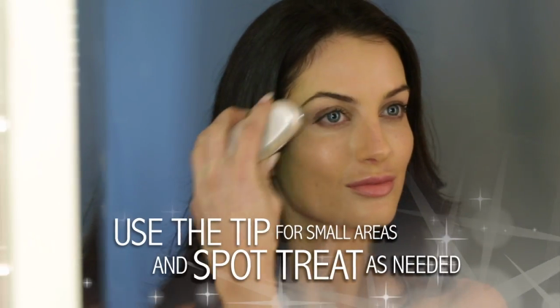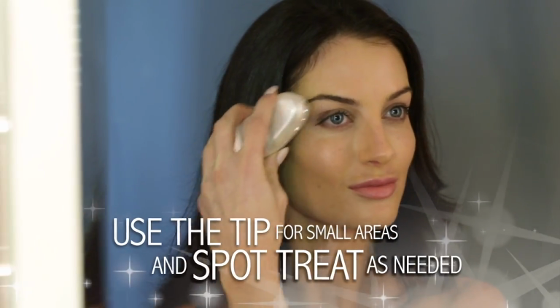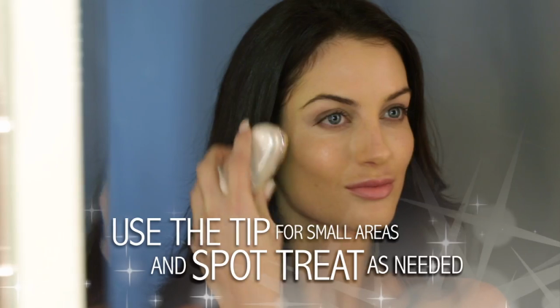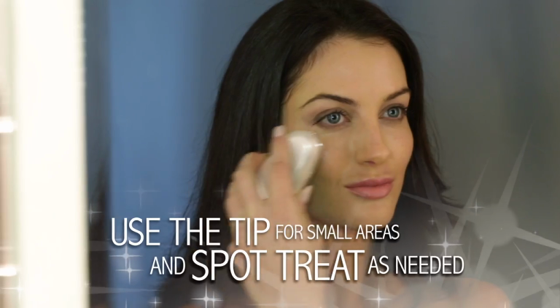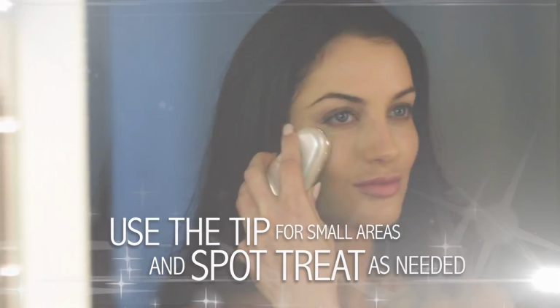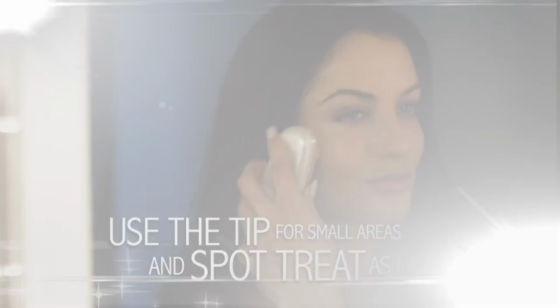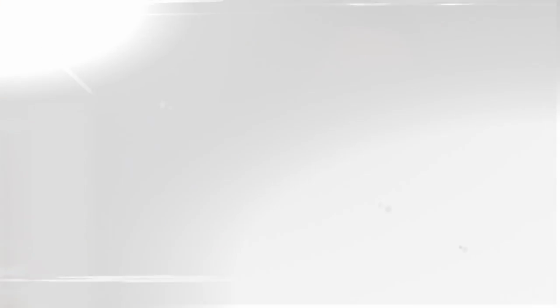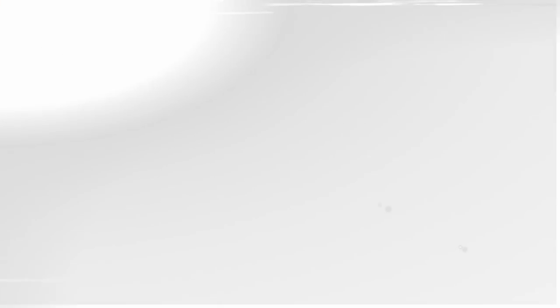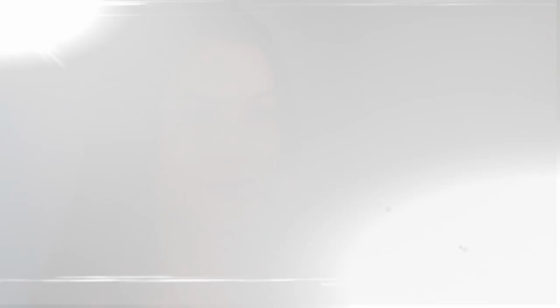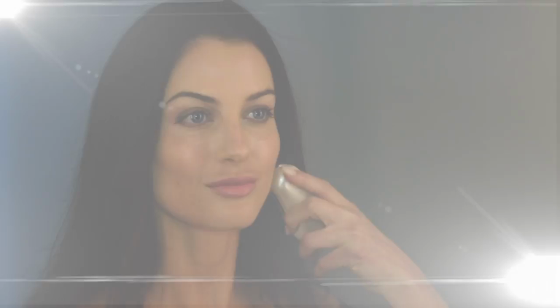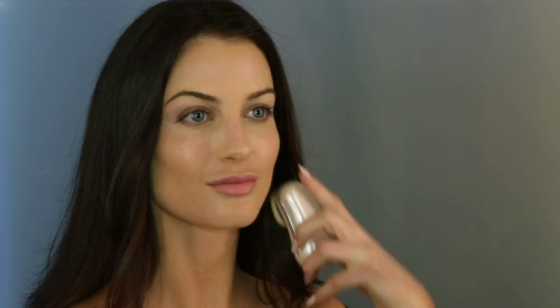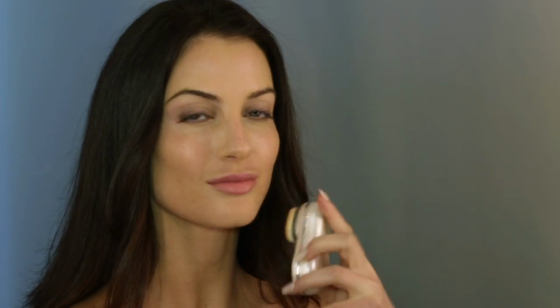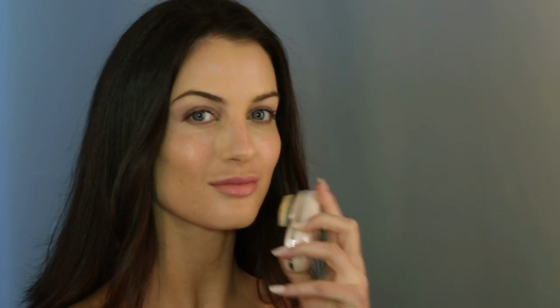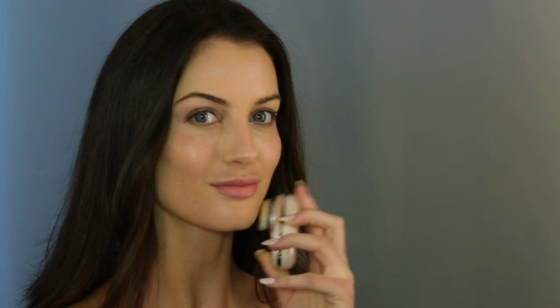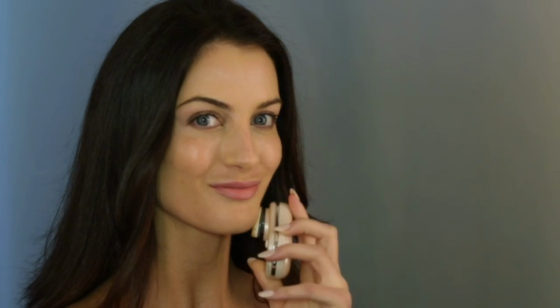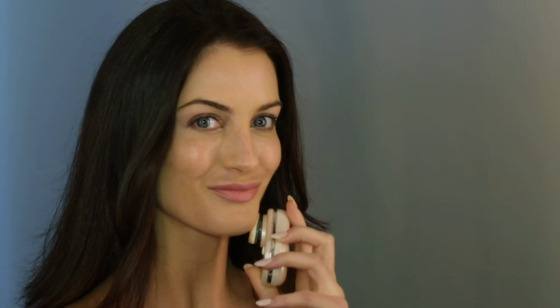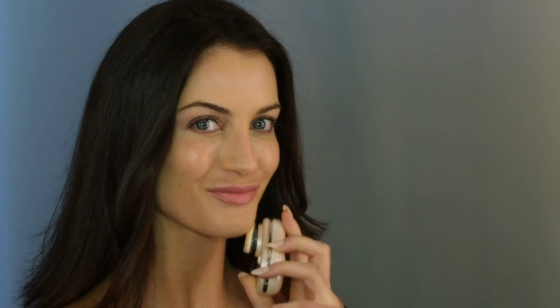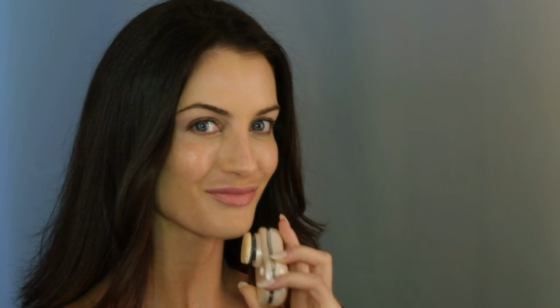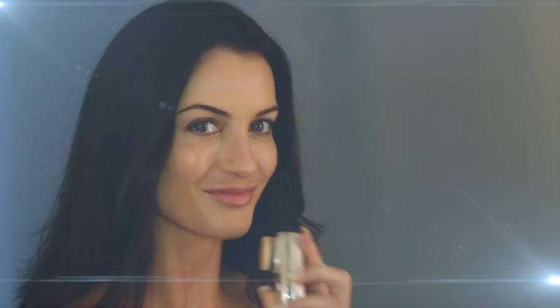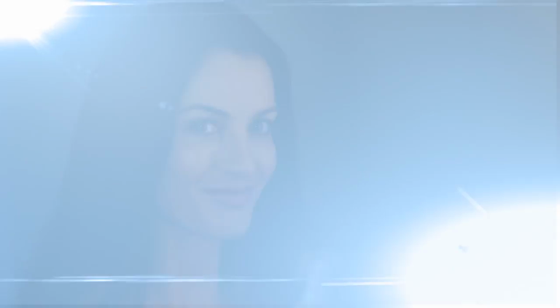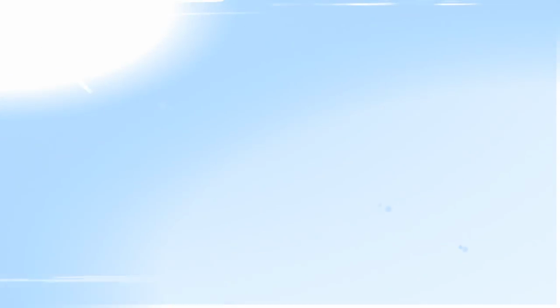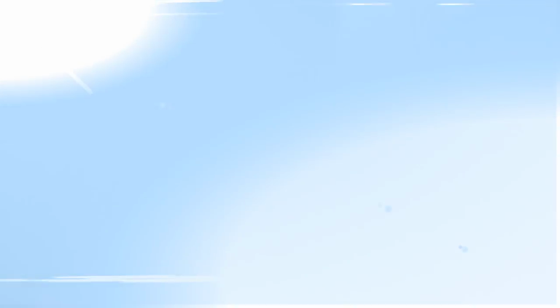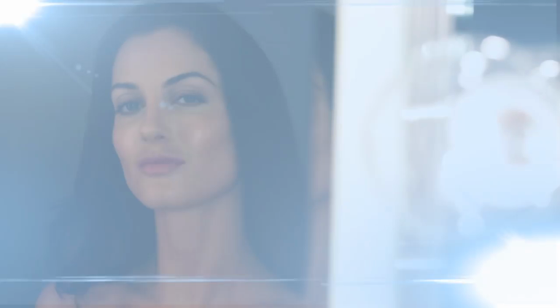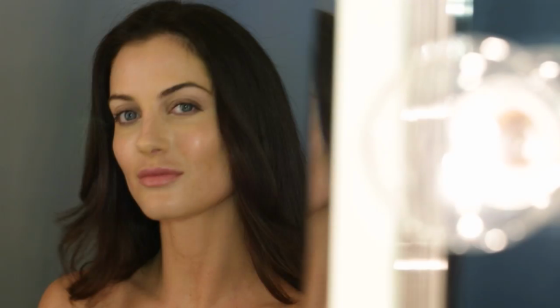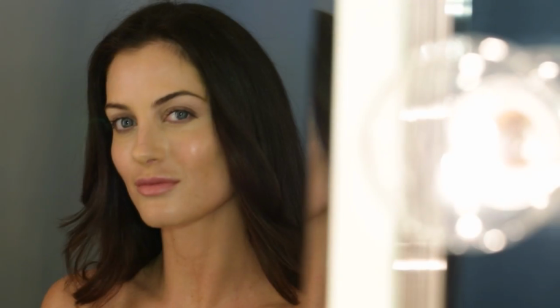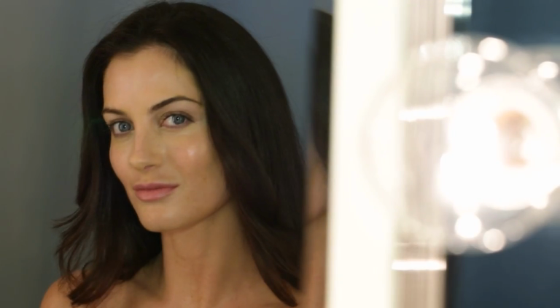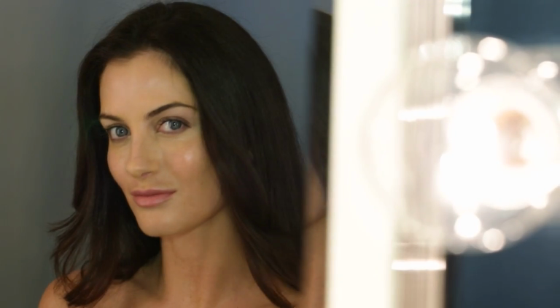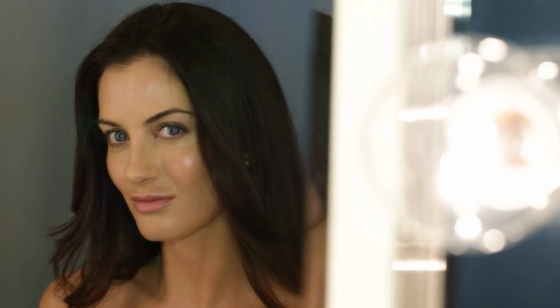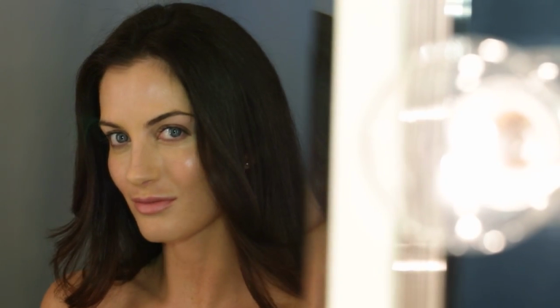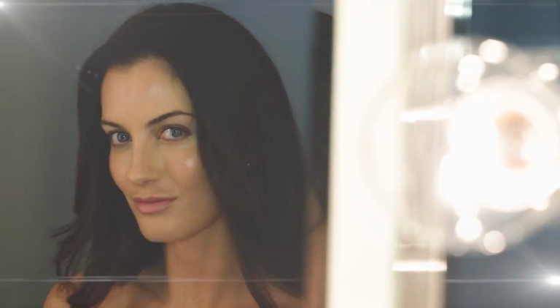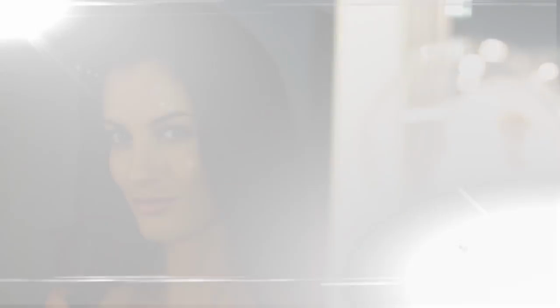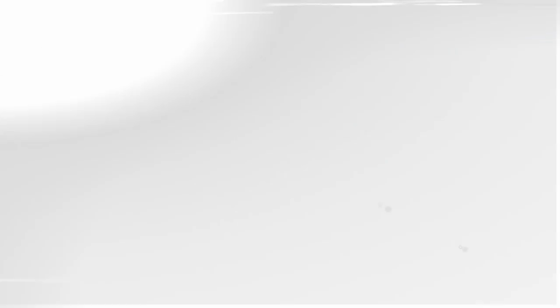And there you have it — an even, almost airbrush look in seconds. Flawless in a flash.